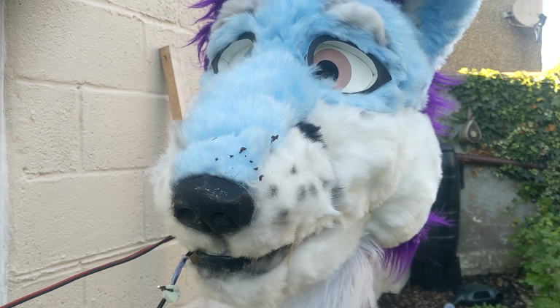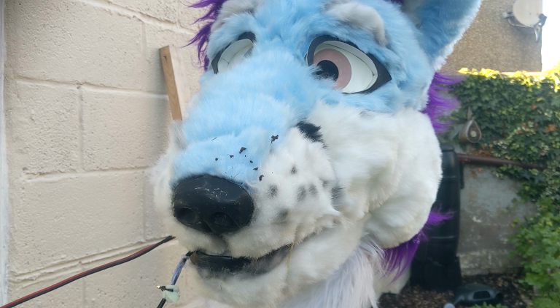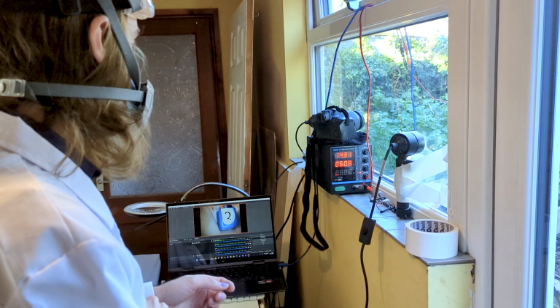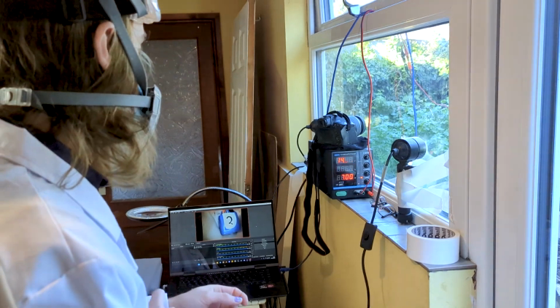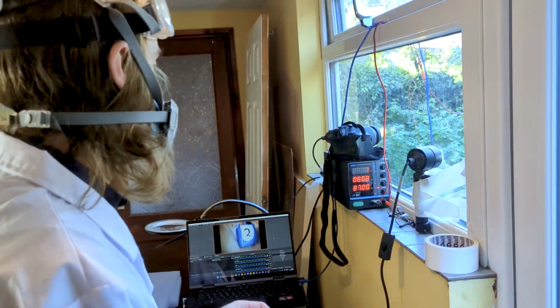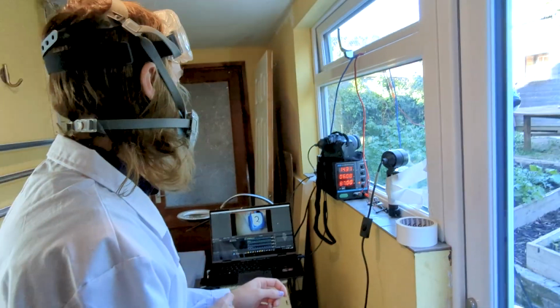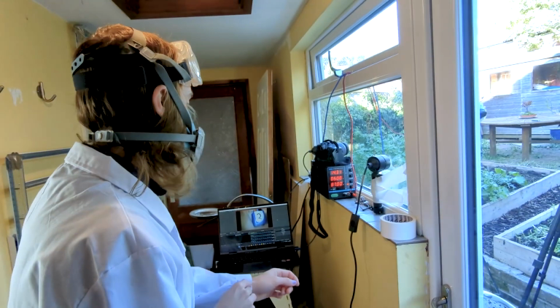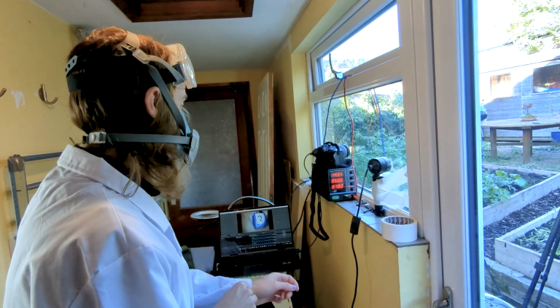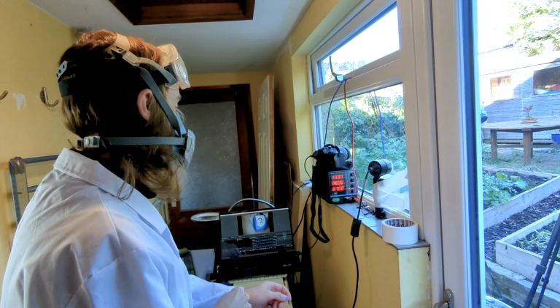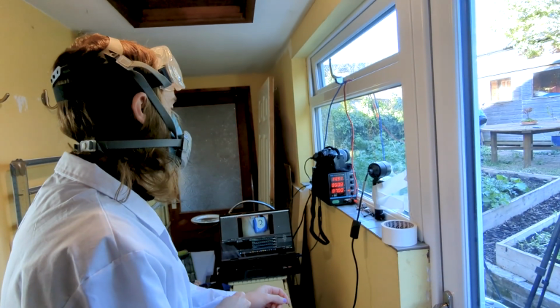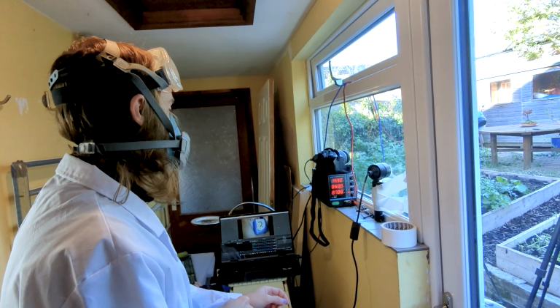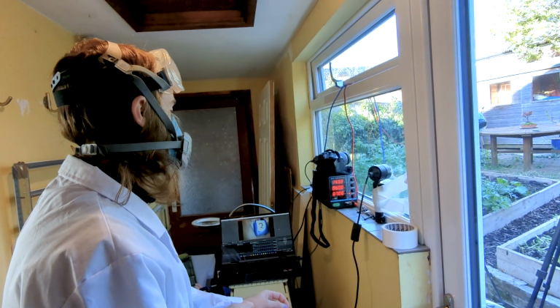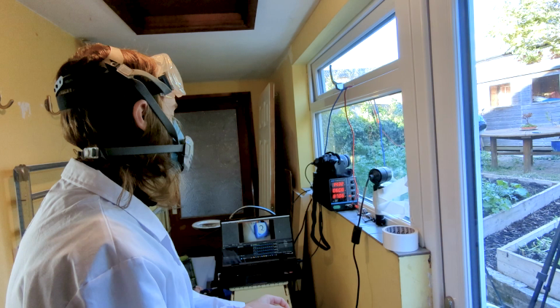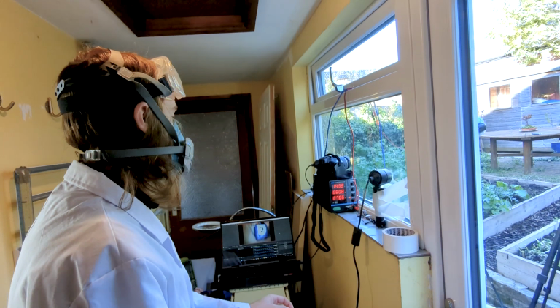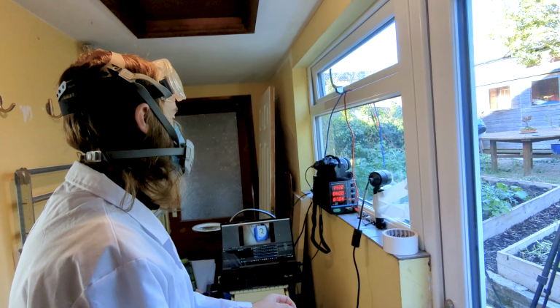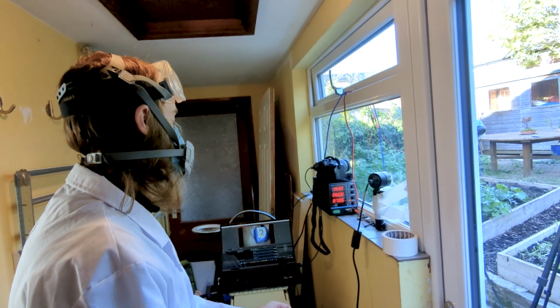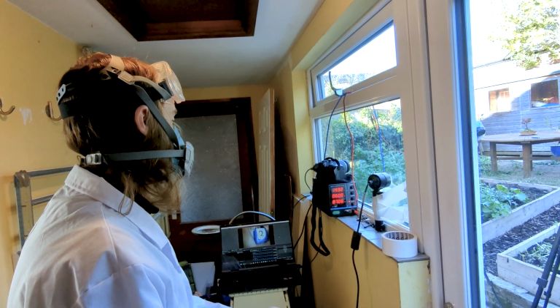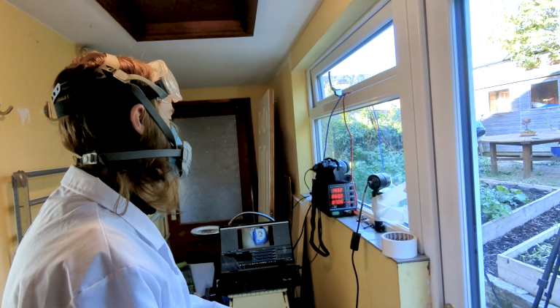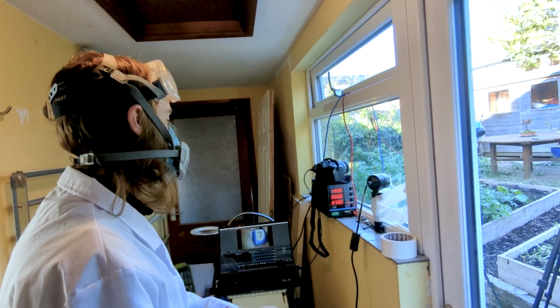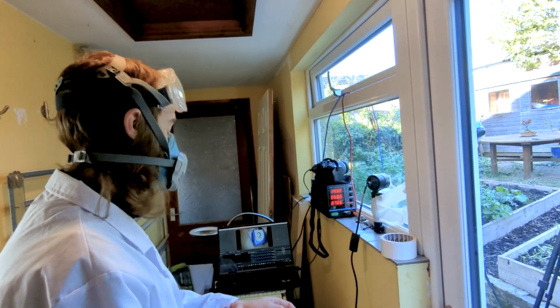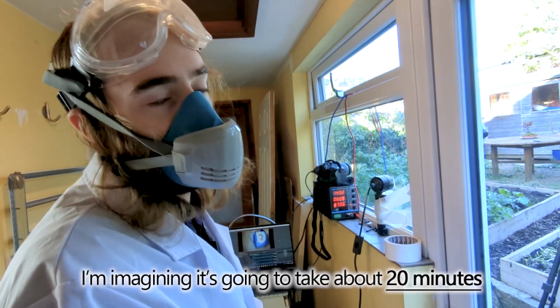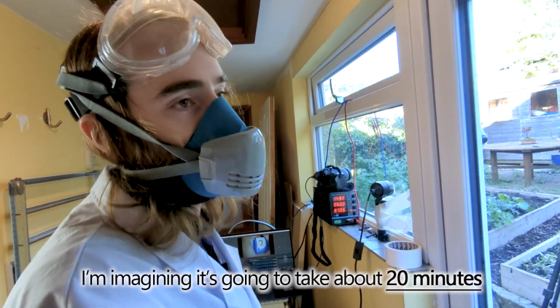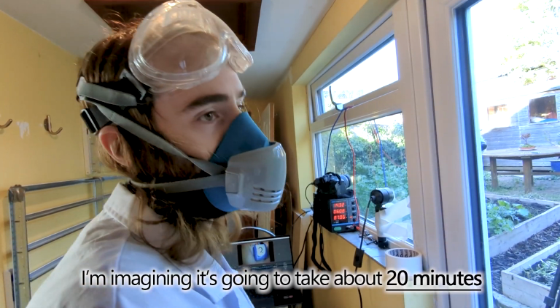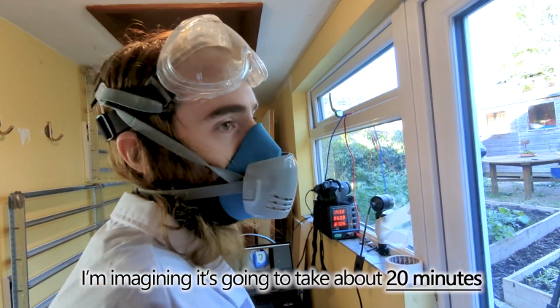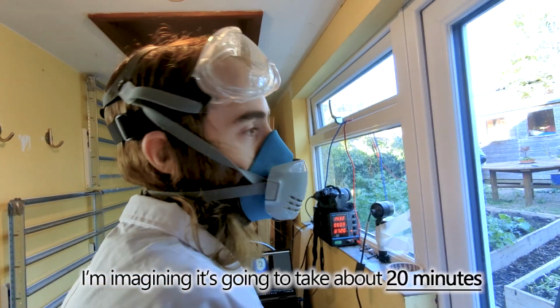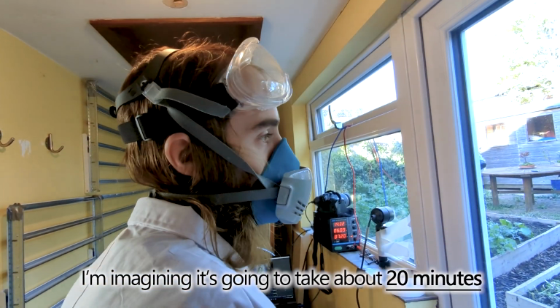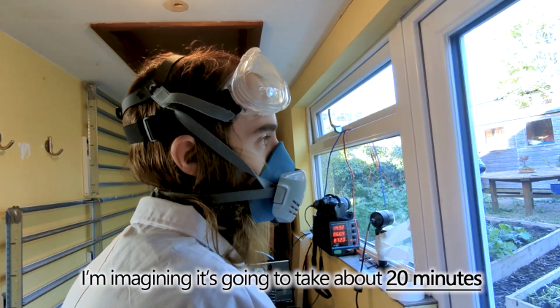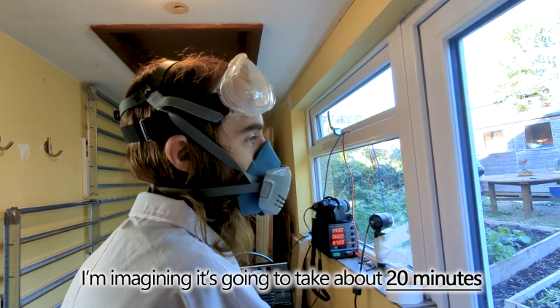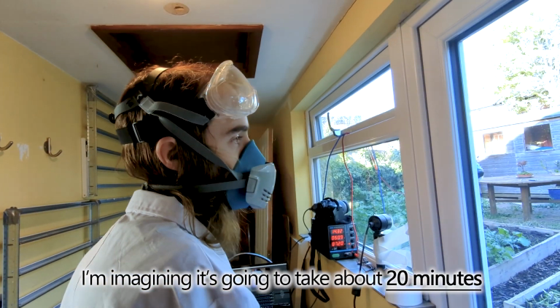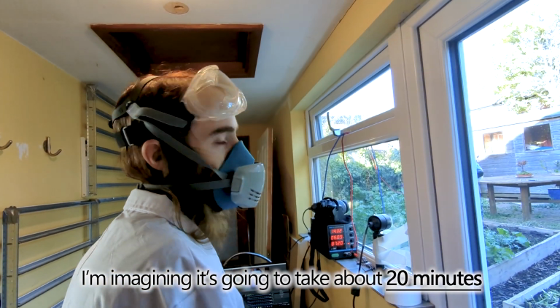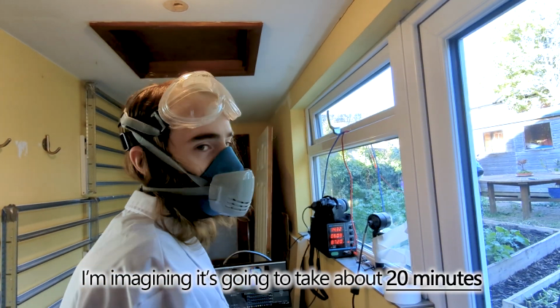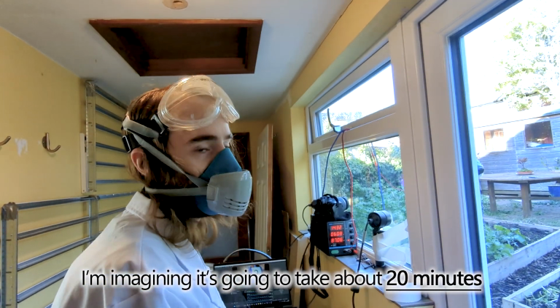We've currently got a steady 14V rising. I'm imagining it's going to take about 20 minutes.